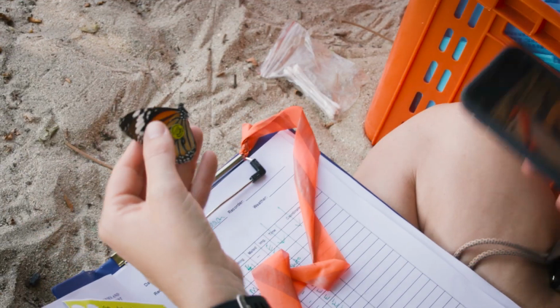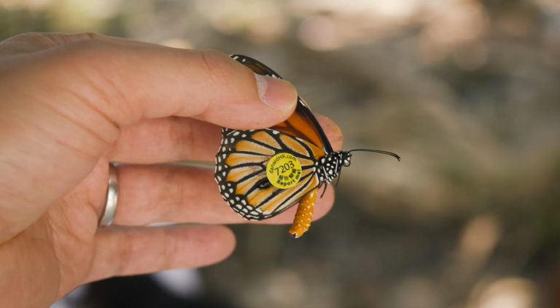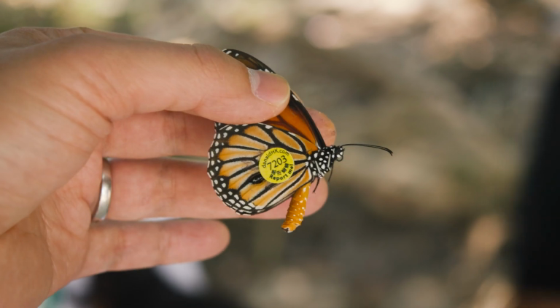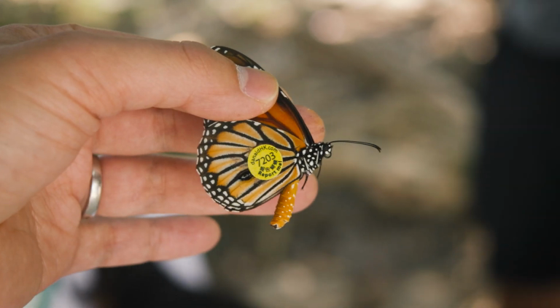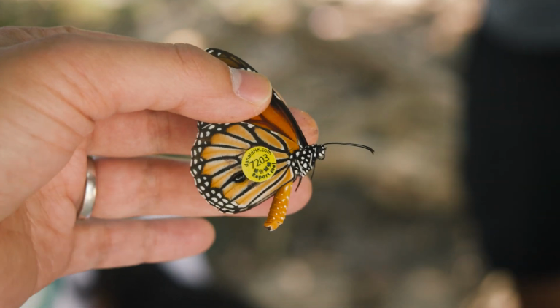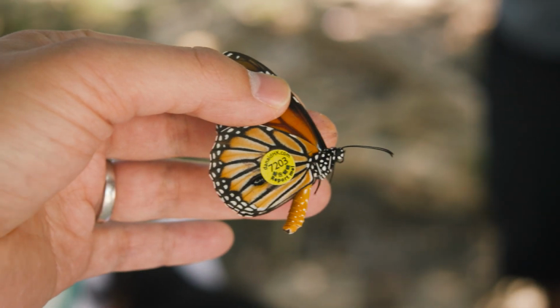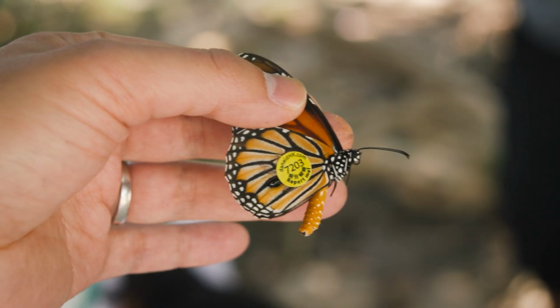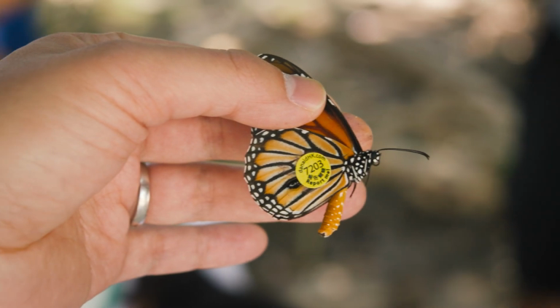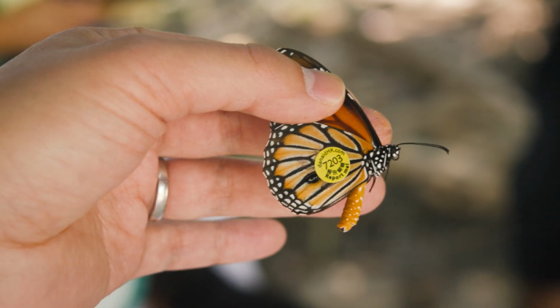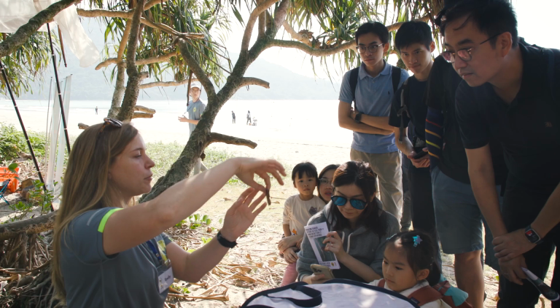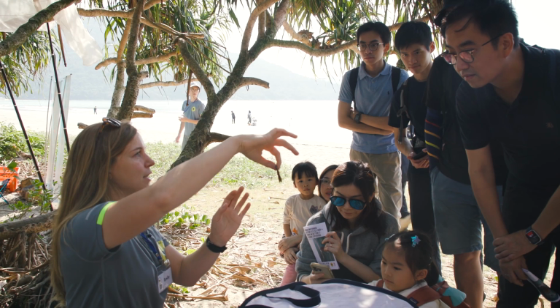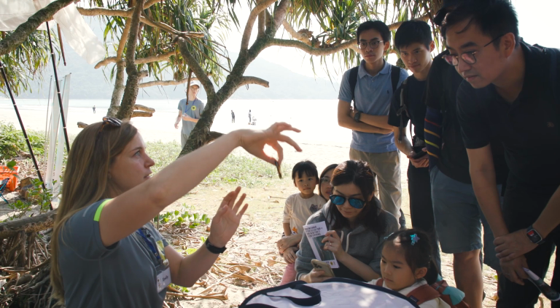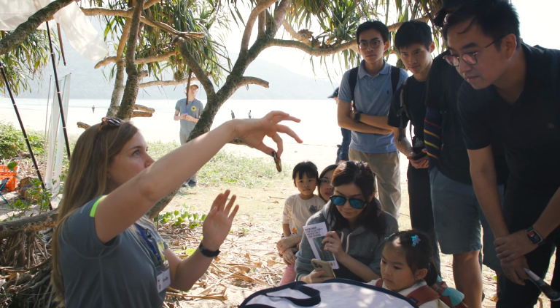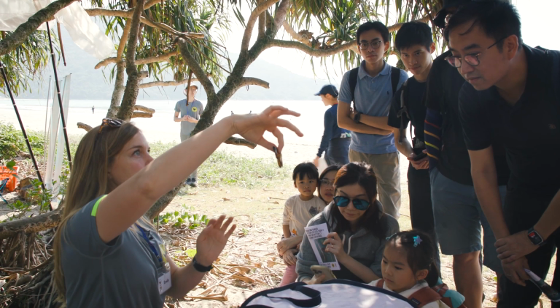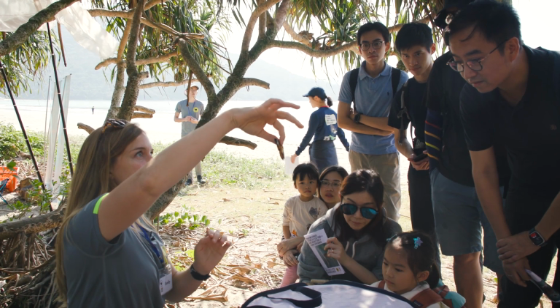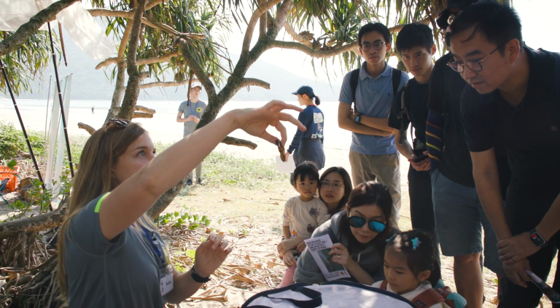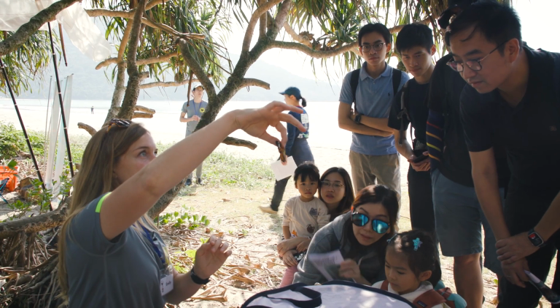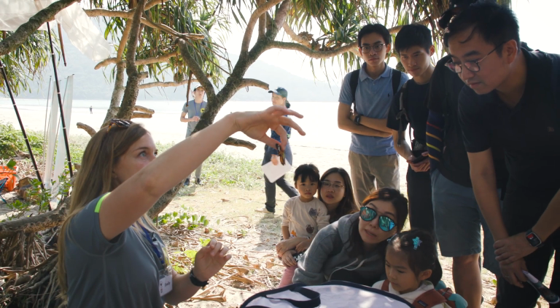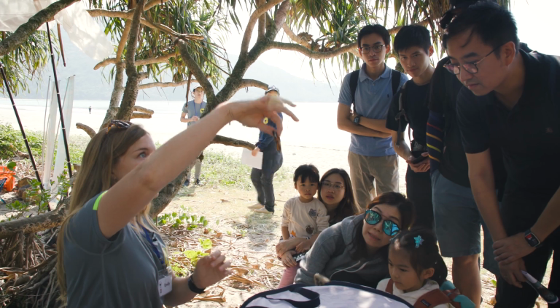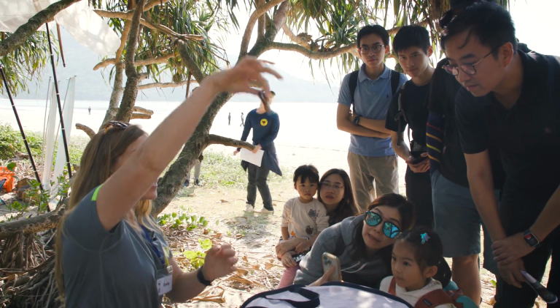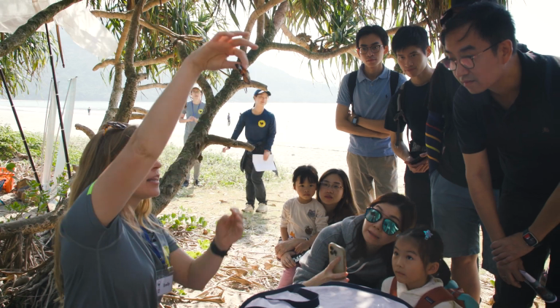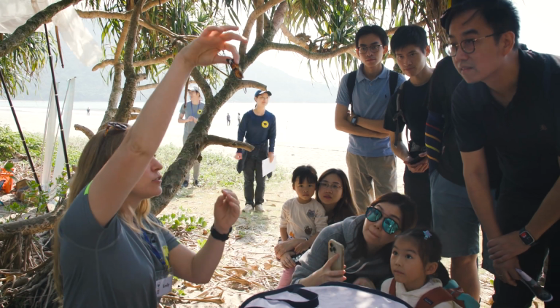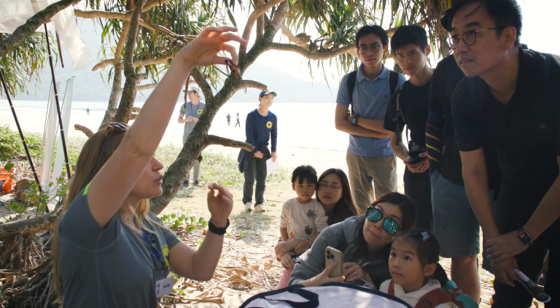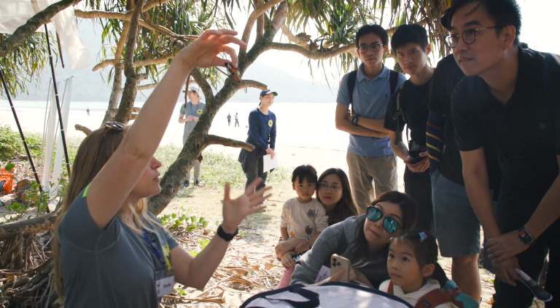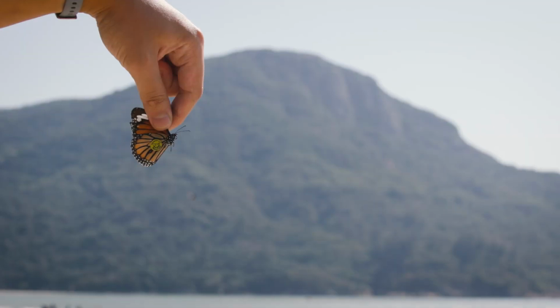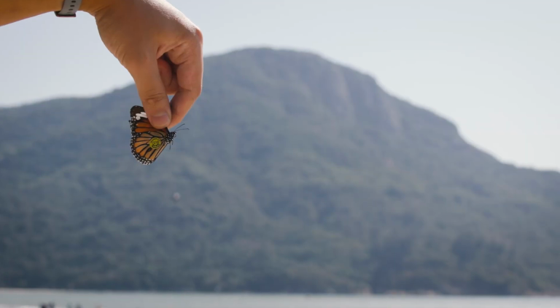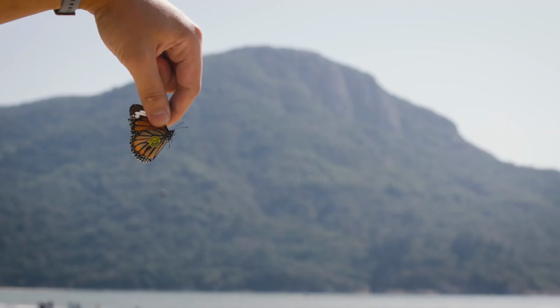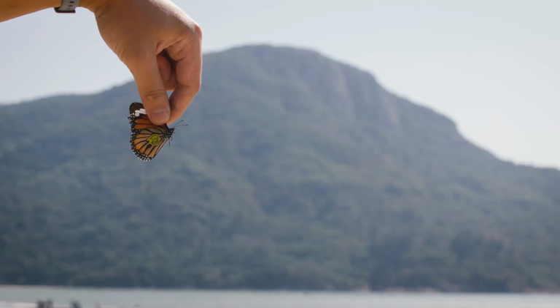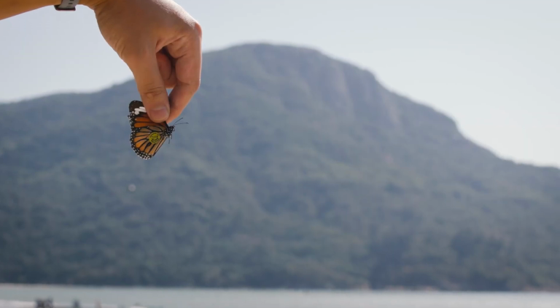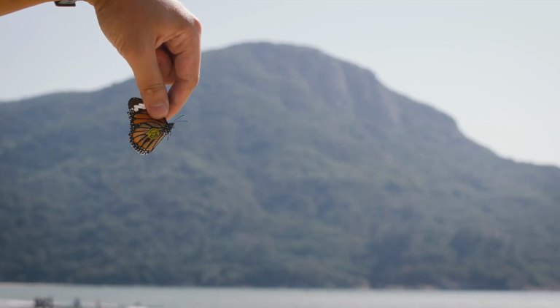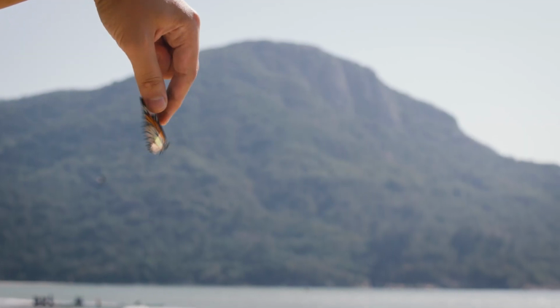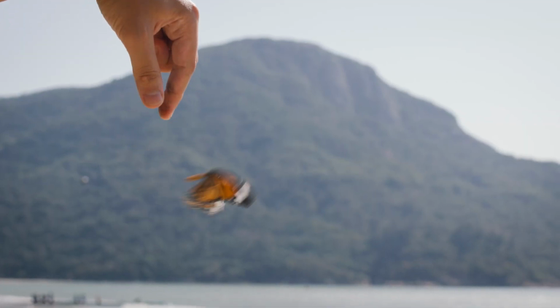This one is ready to be released. So when we release it, we hold it just like this, and then you just open your fingers and drop them and they fly away.